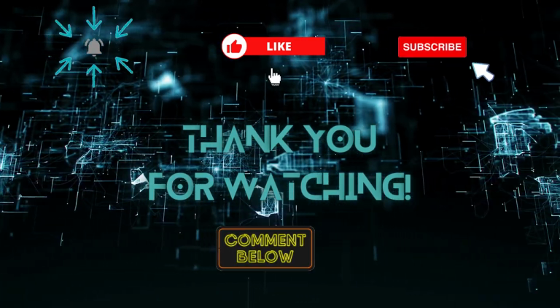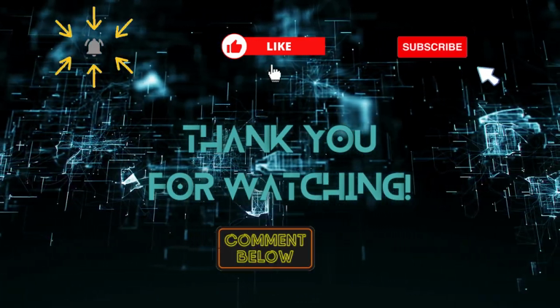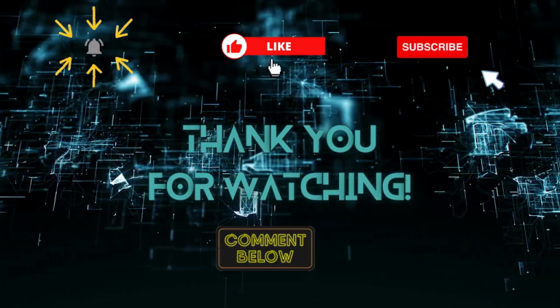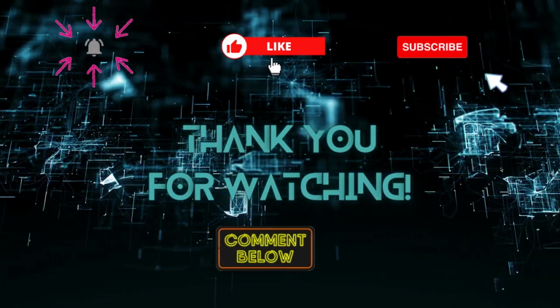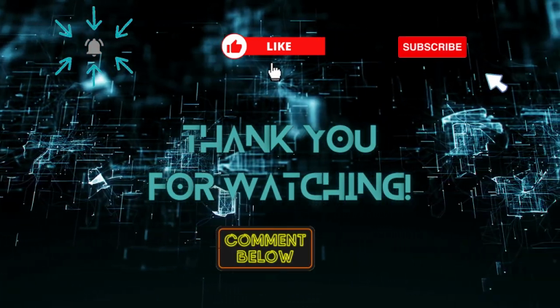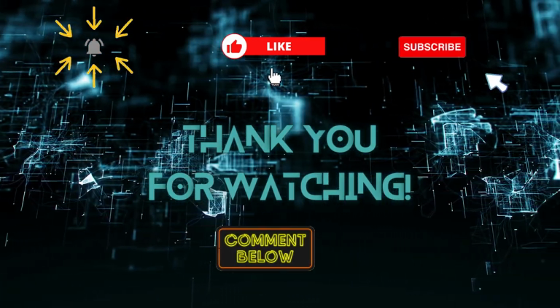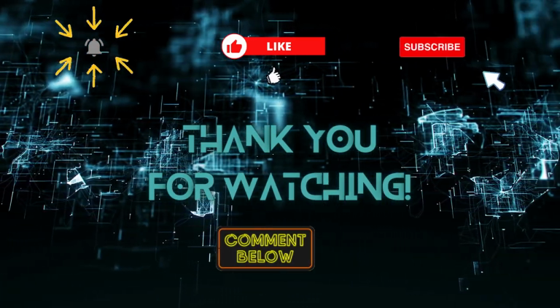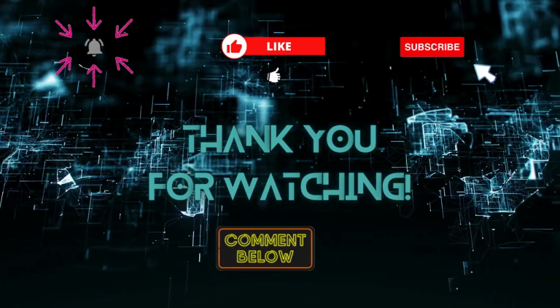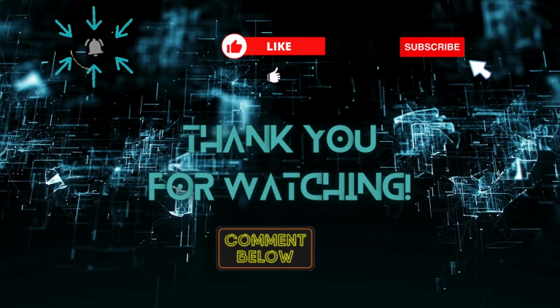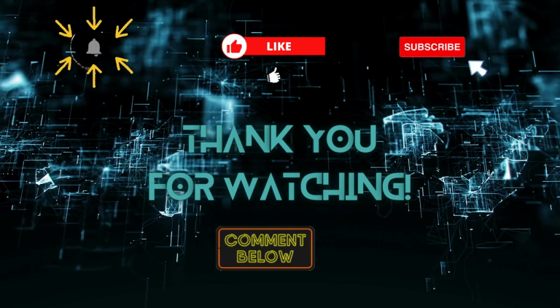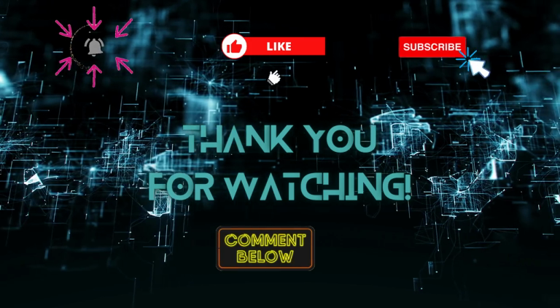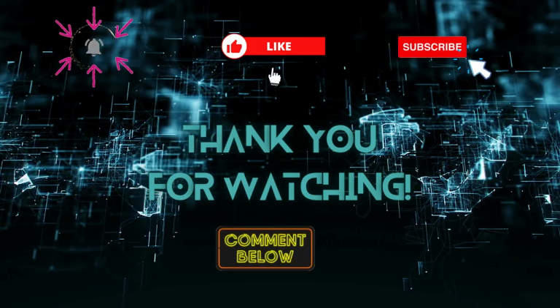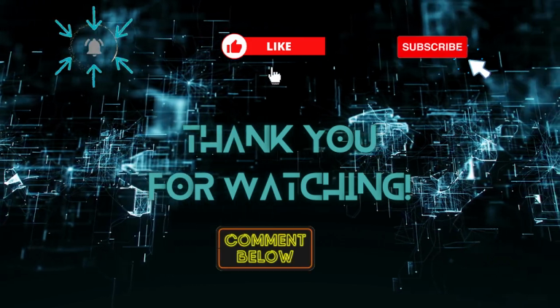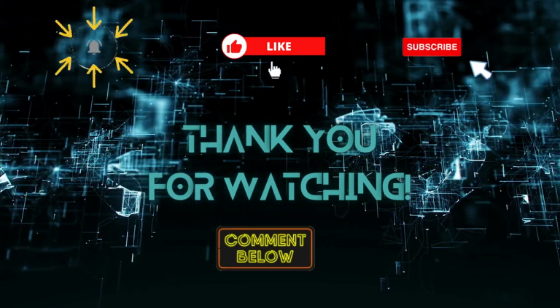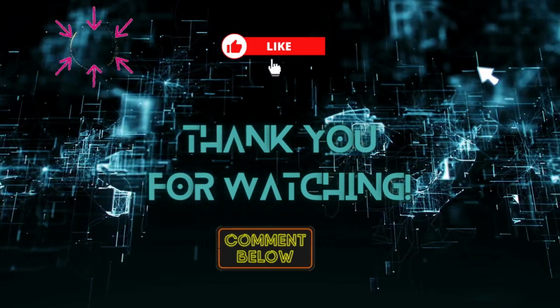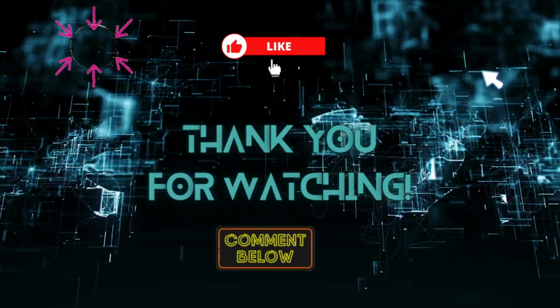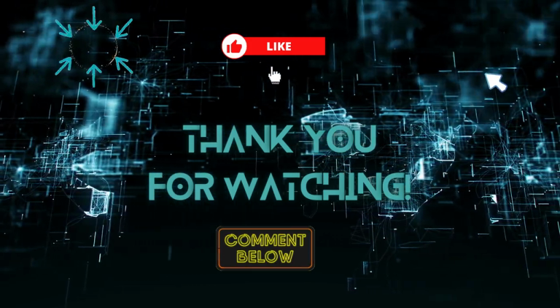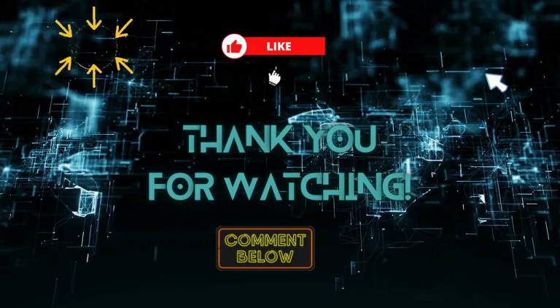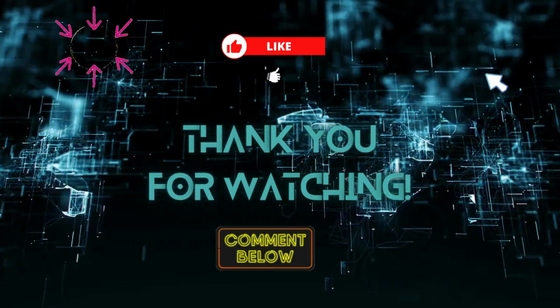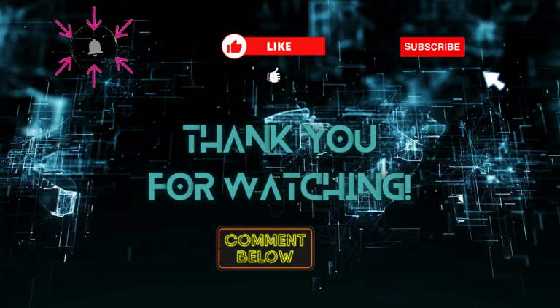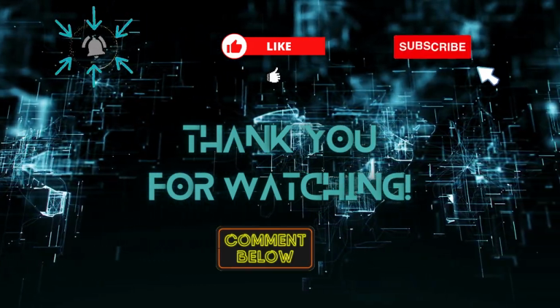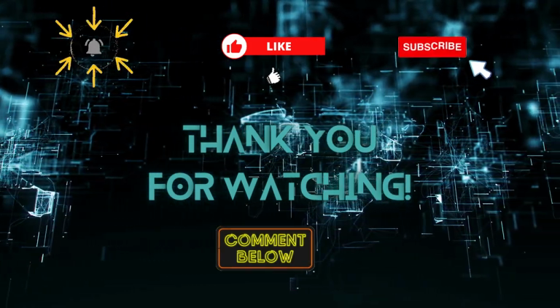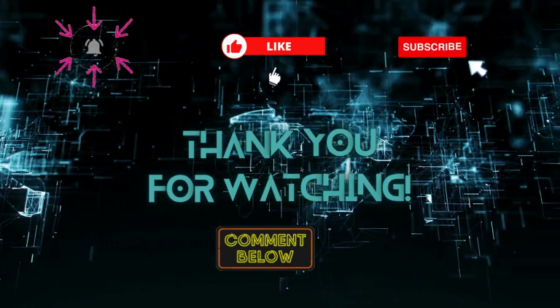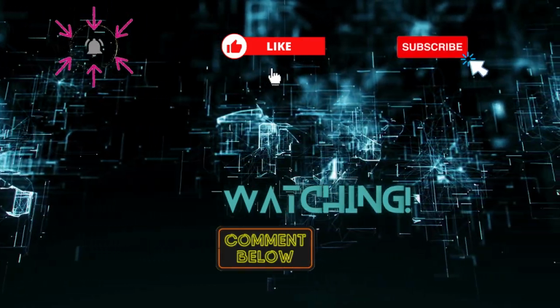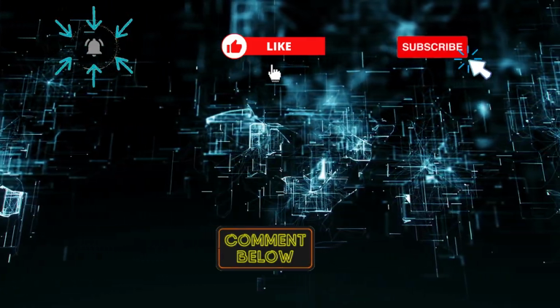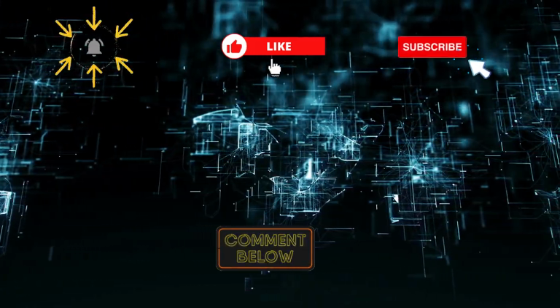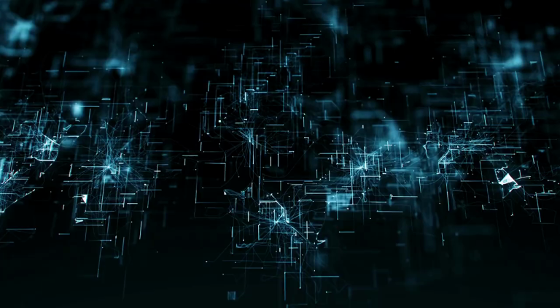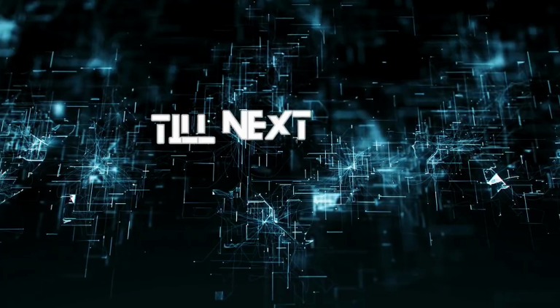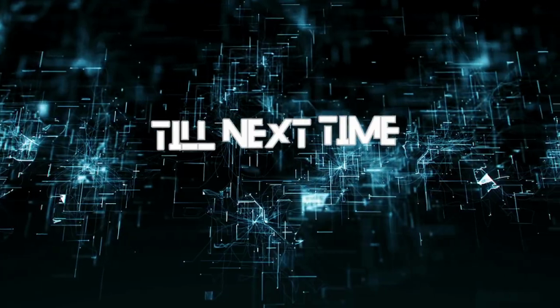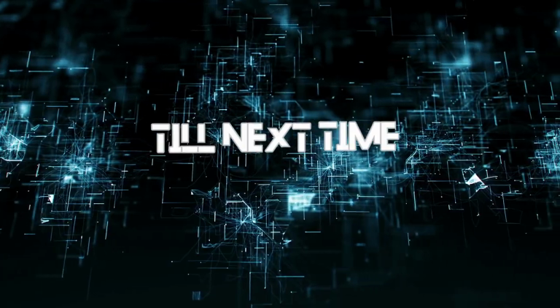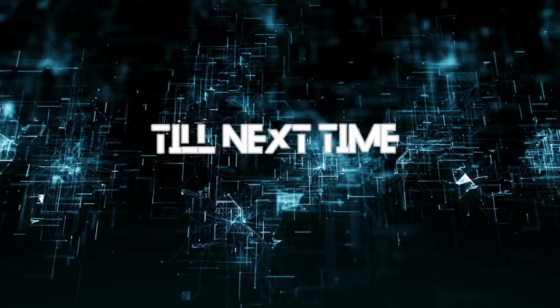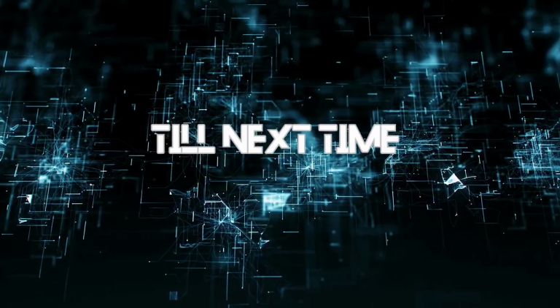Thank you for watching, and we'll see you in the next video. Stay wise and stay safe.